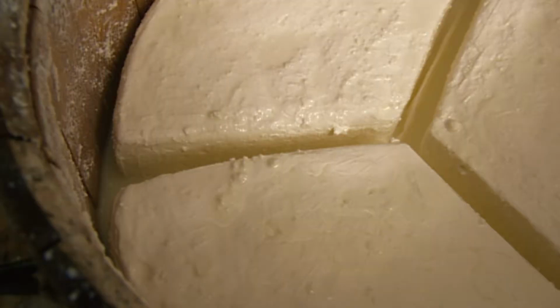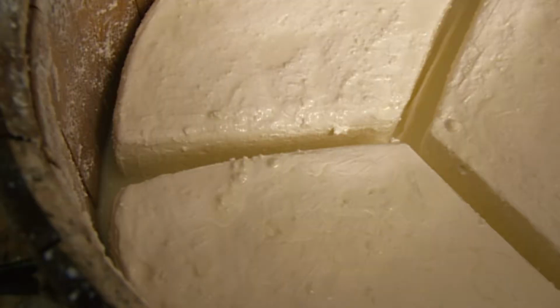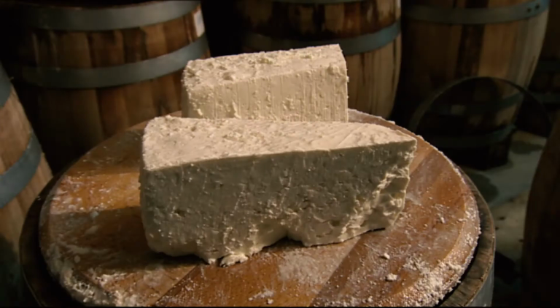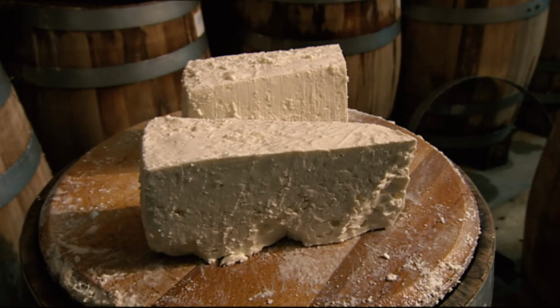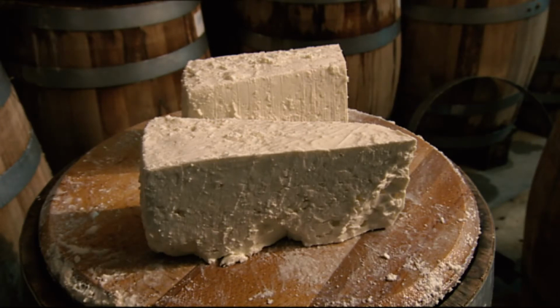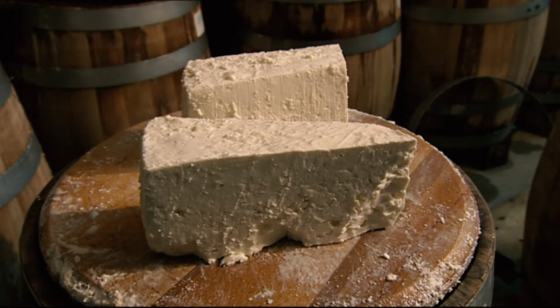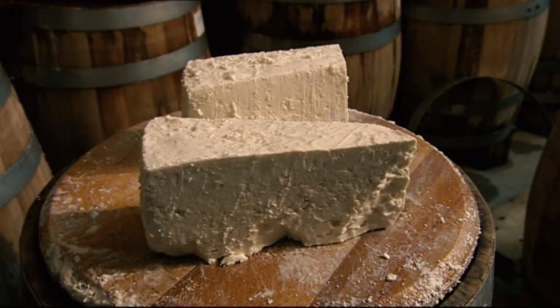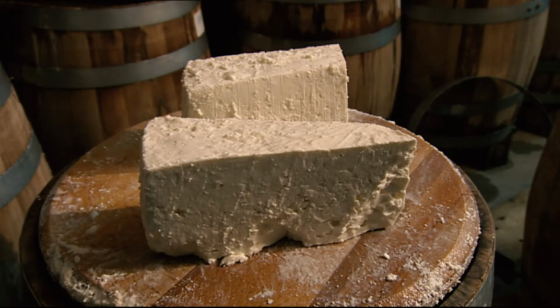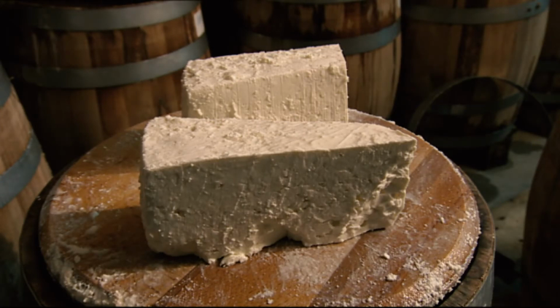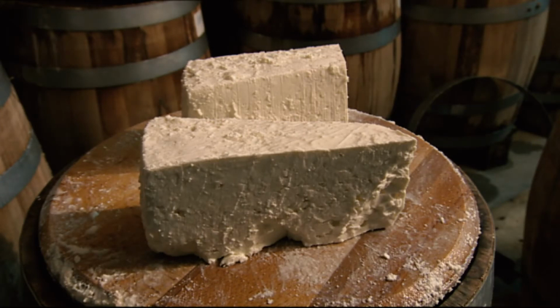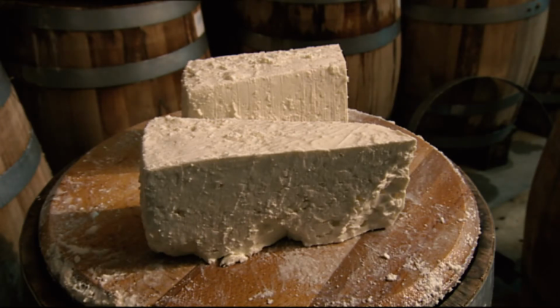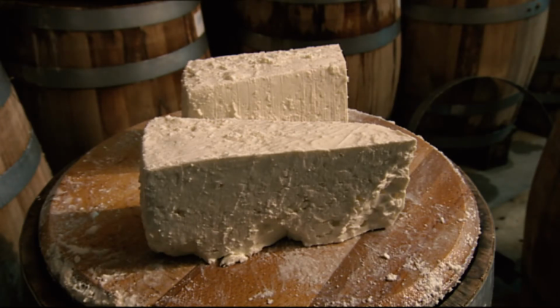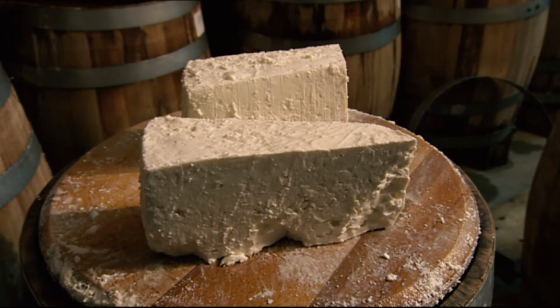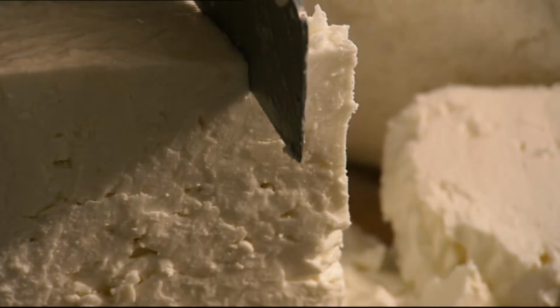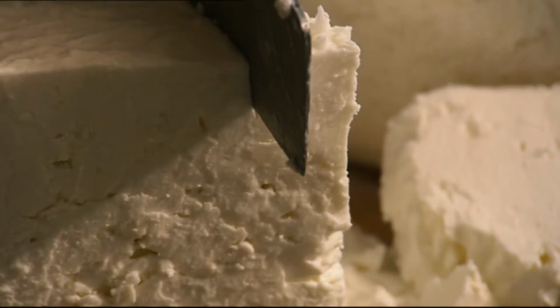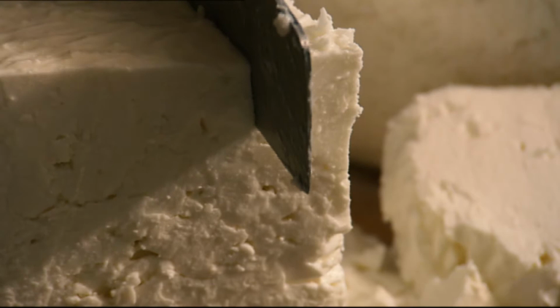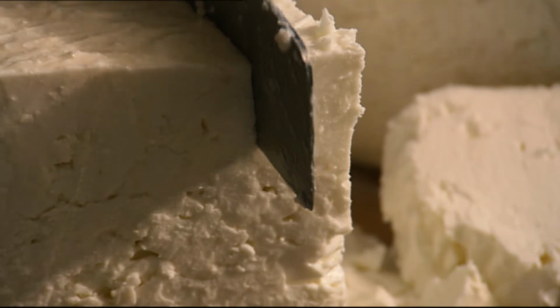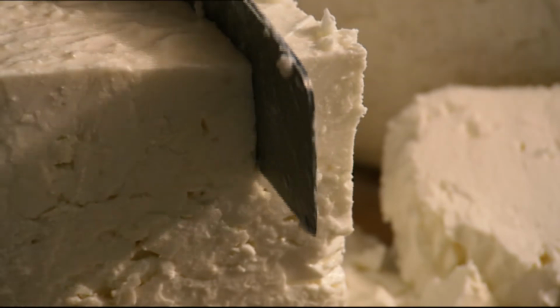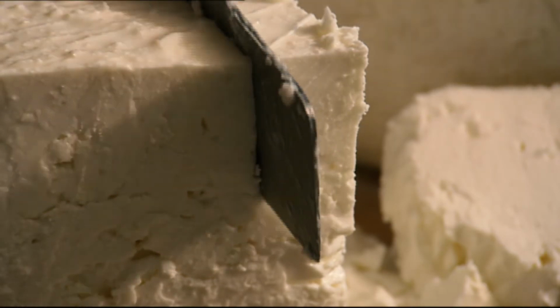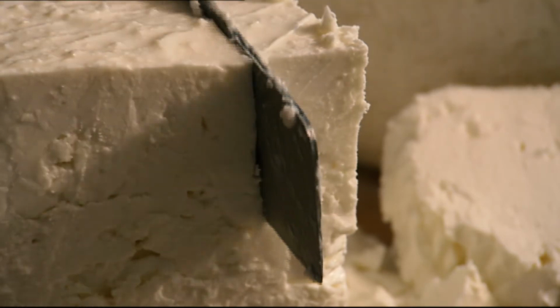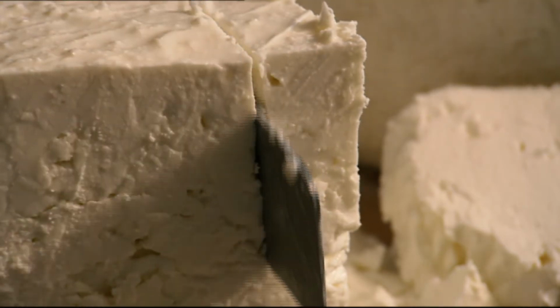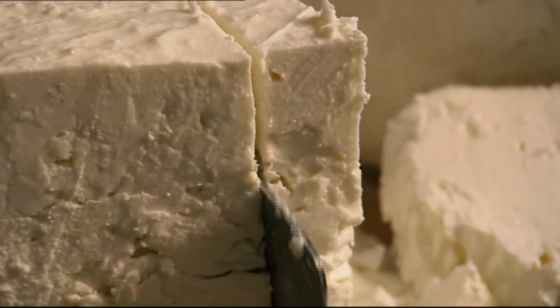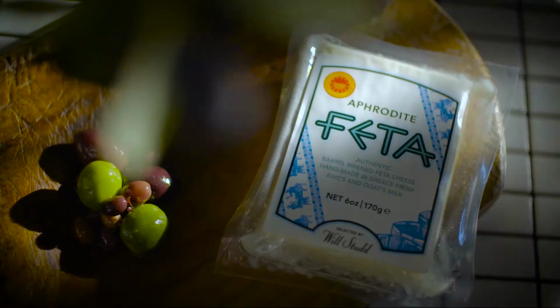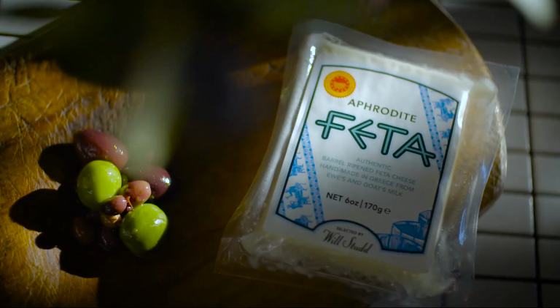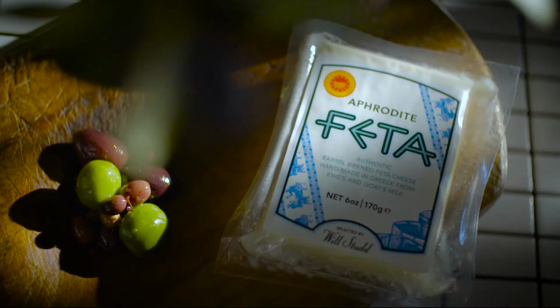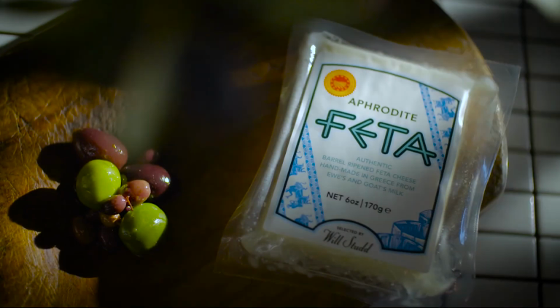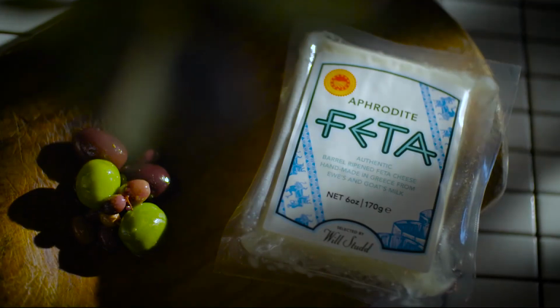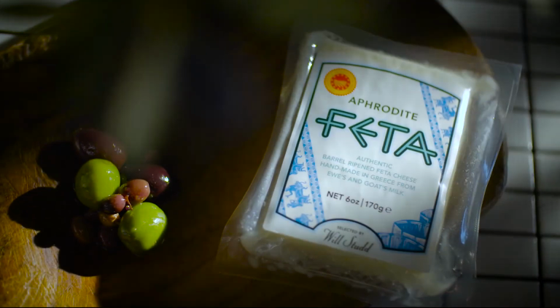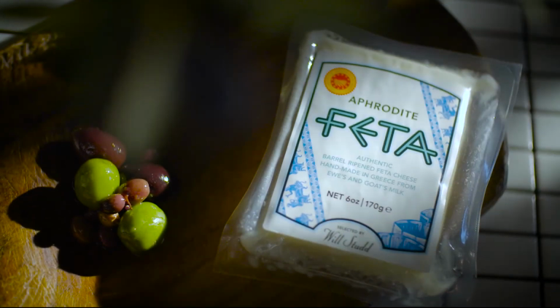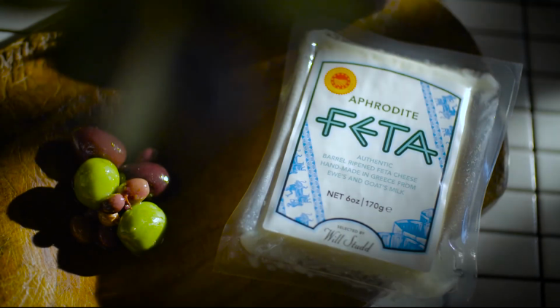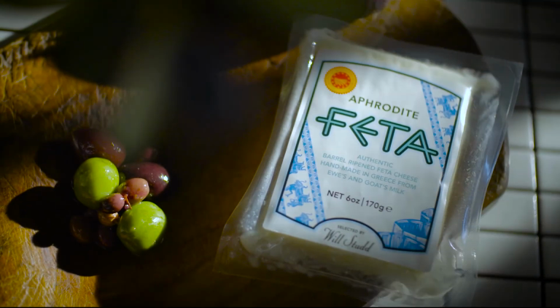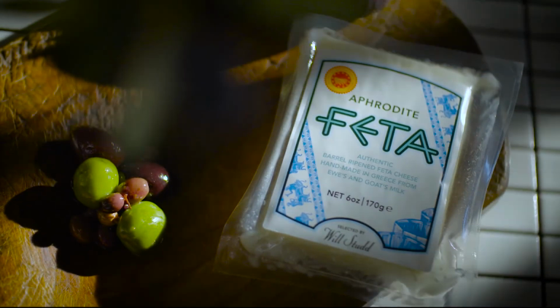Examples of this wonderful culinary treasure are now very rare, which makes Aphrodite Feta very special.